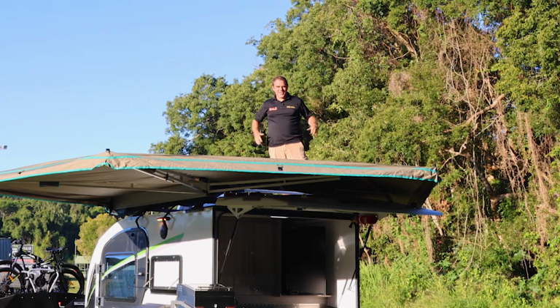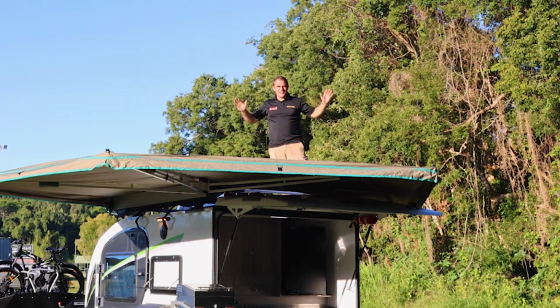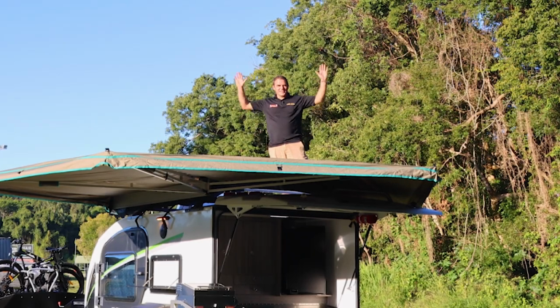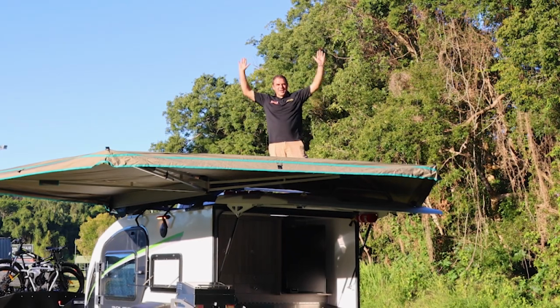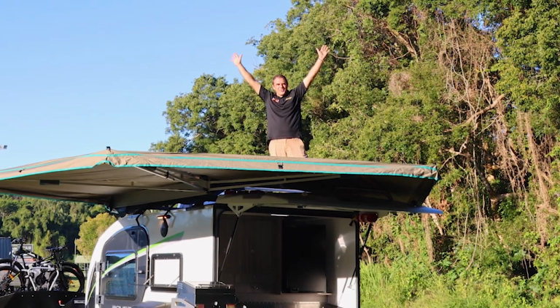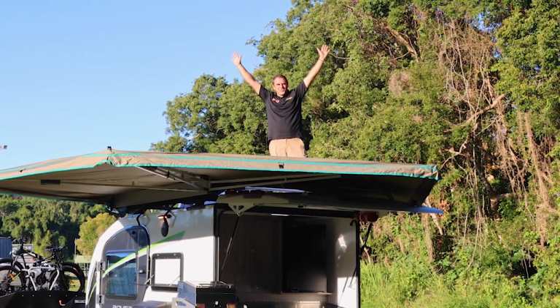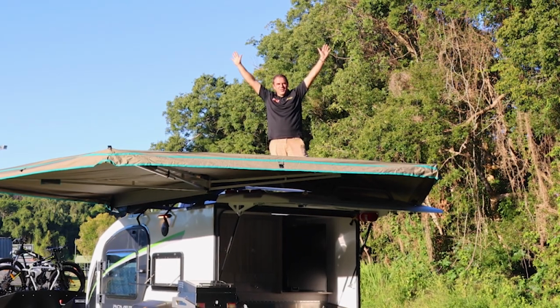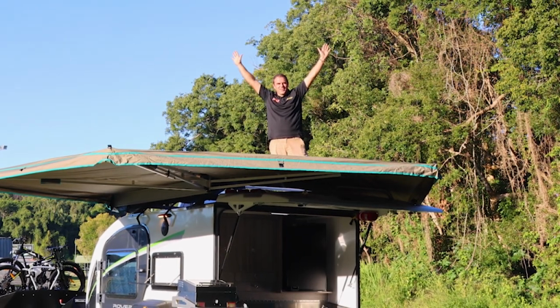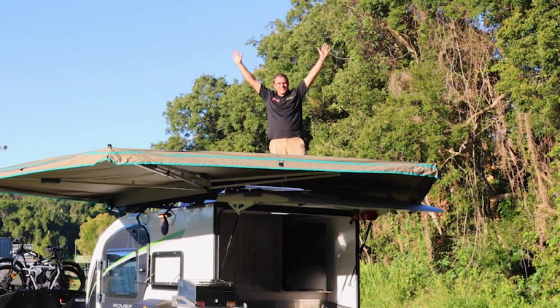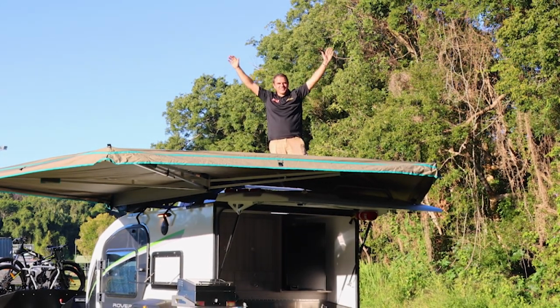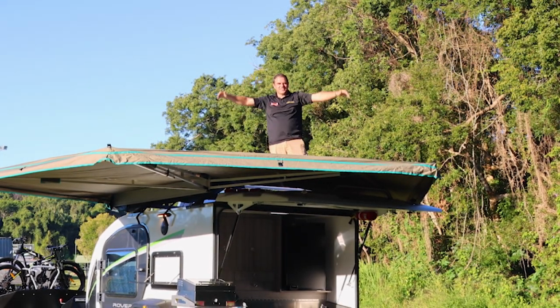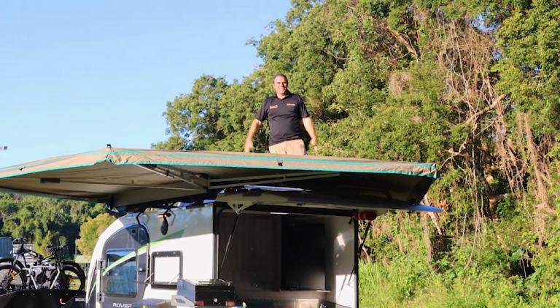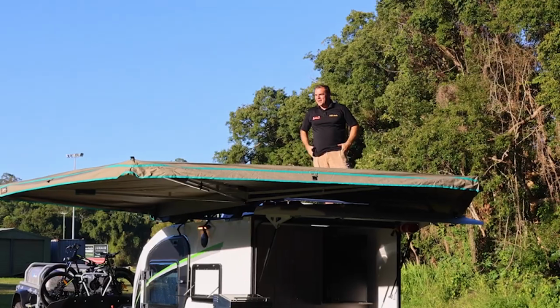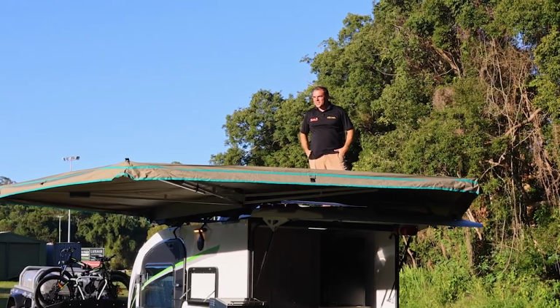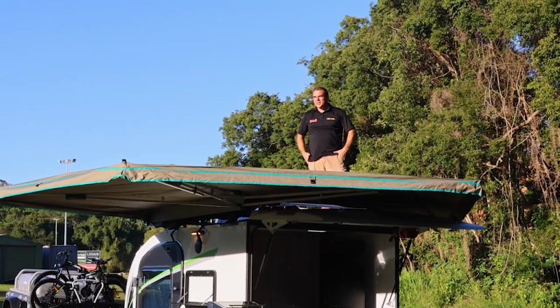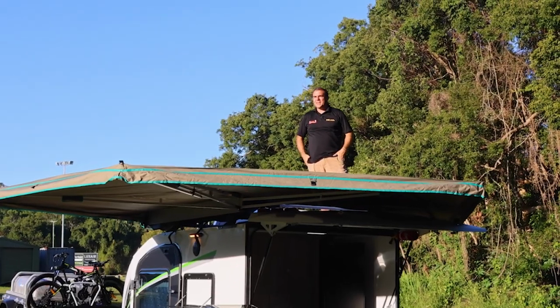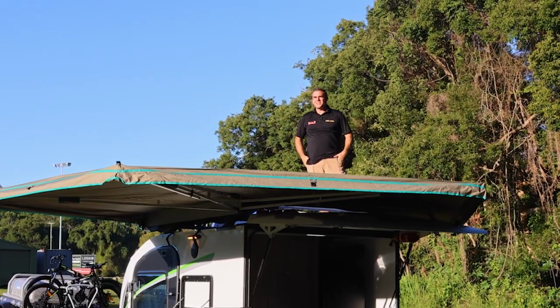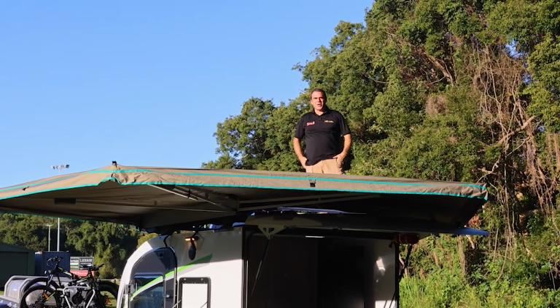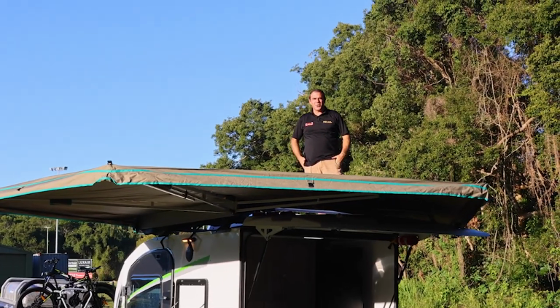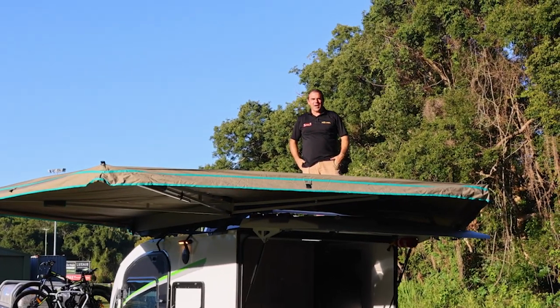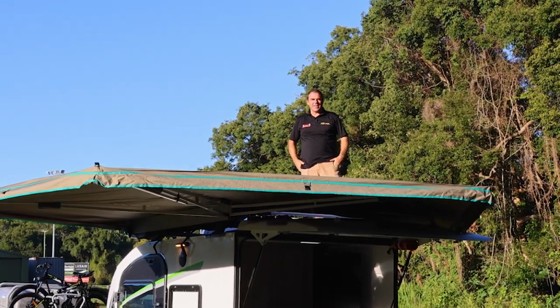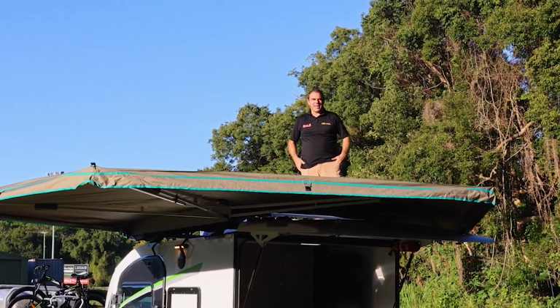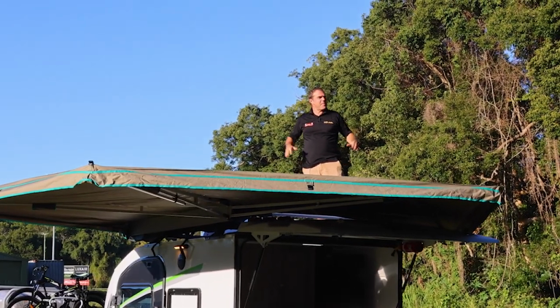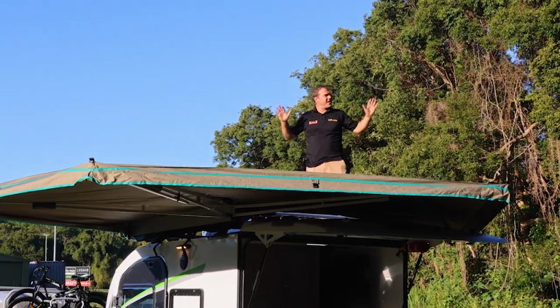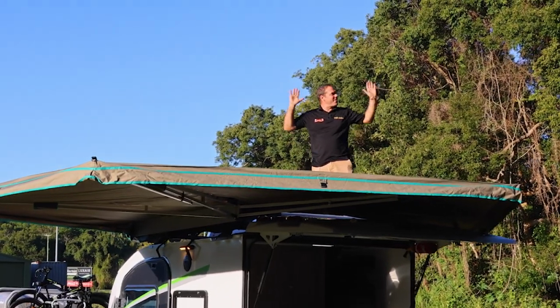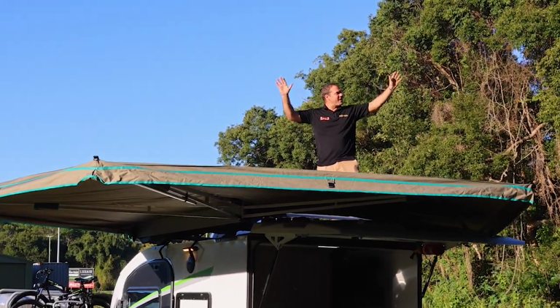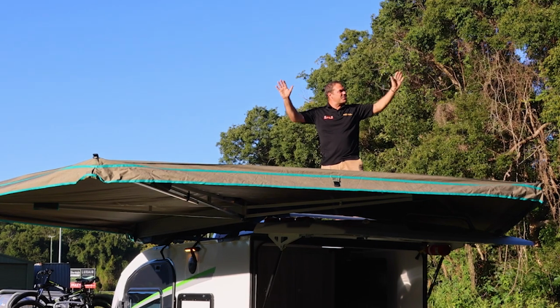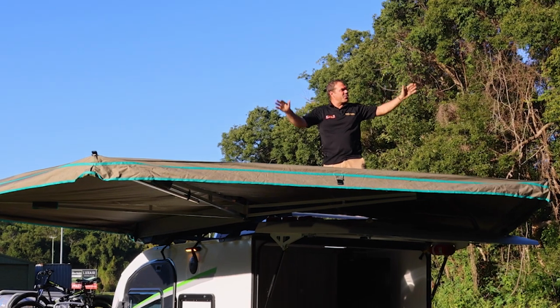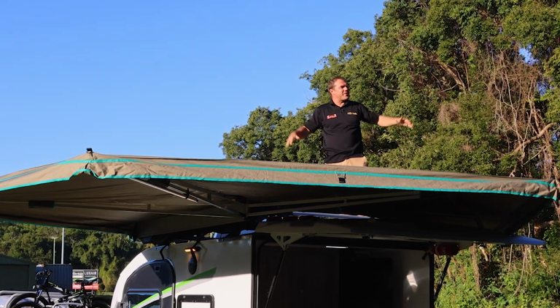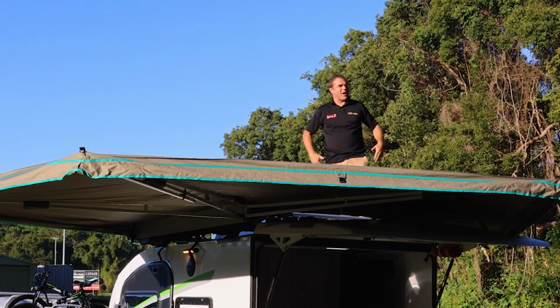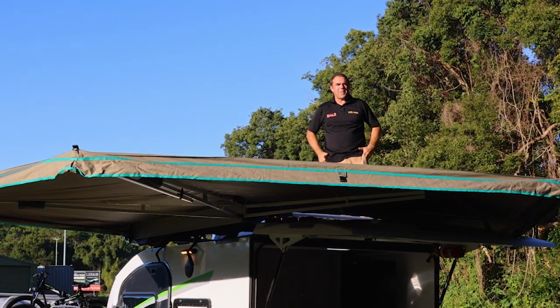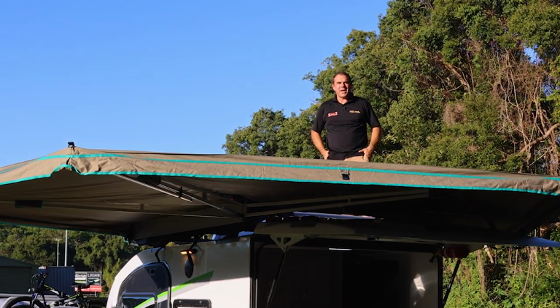I'm on top of the world. Have a look at this view, hey? Get up here and enjoy the Outback.